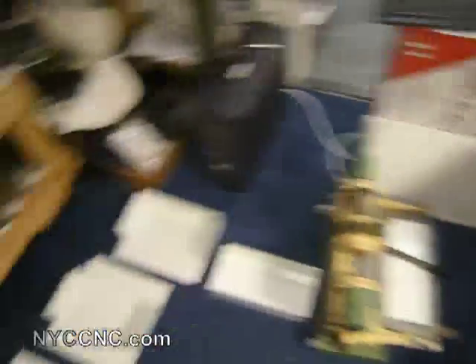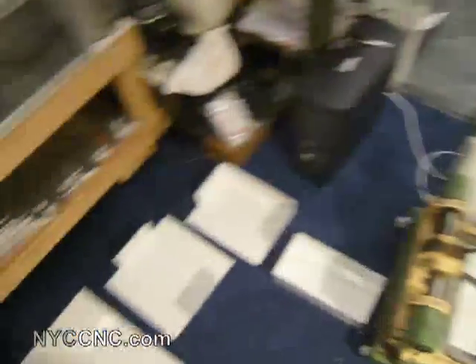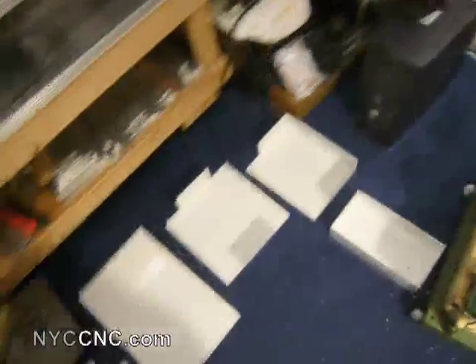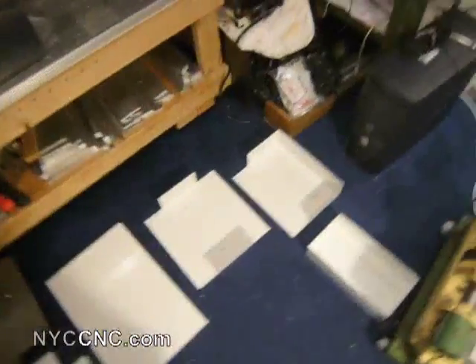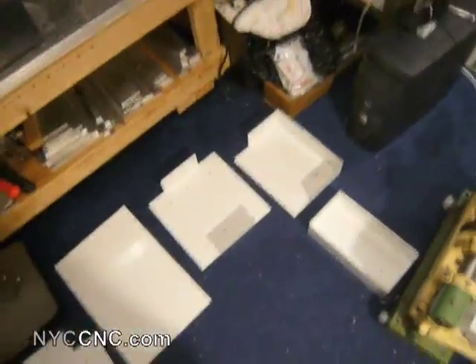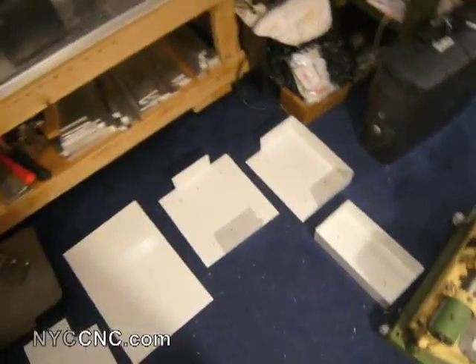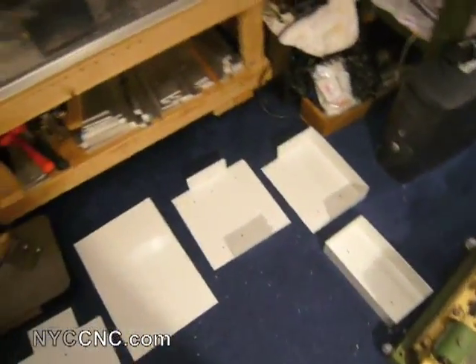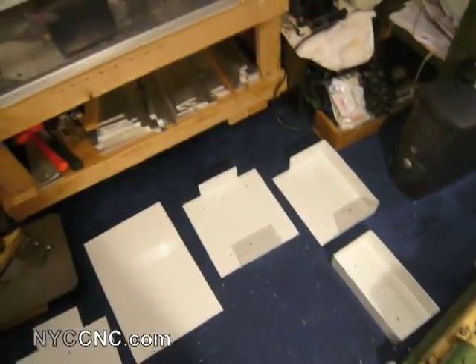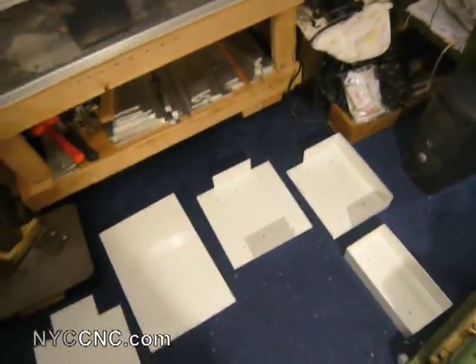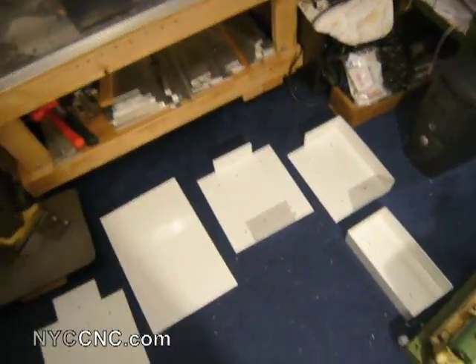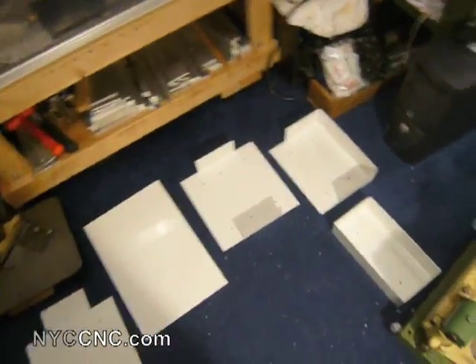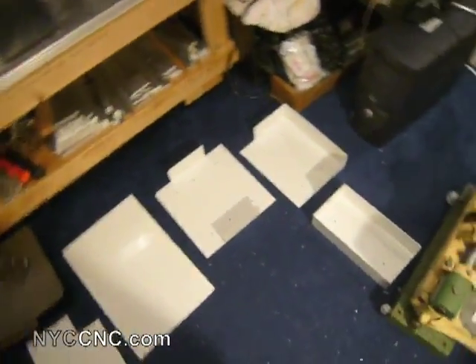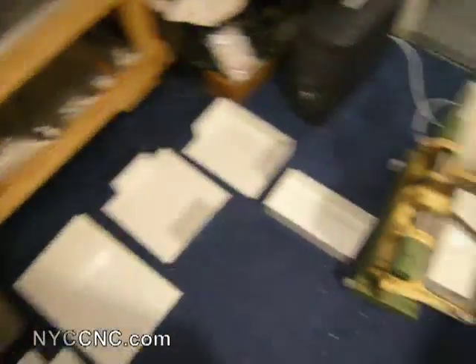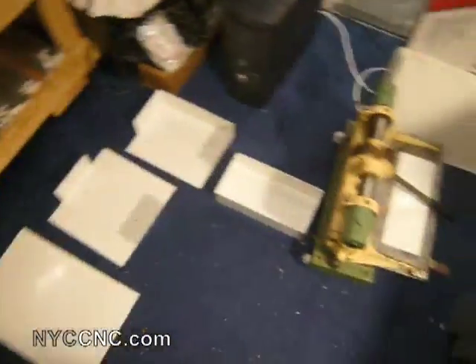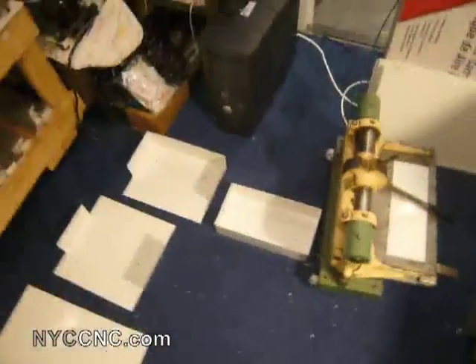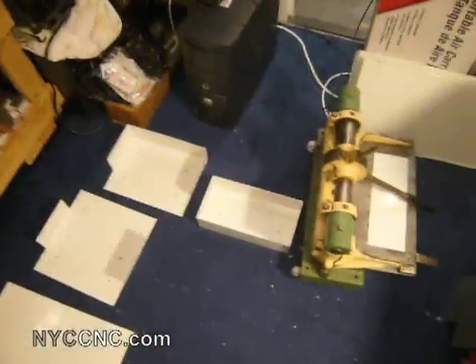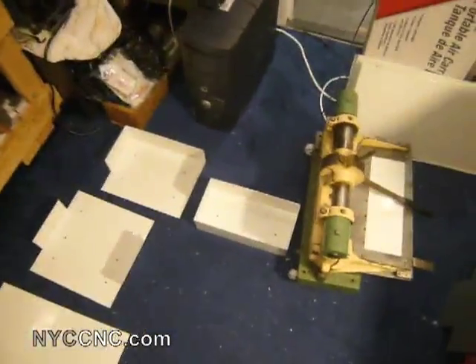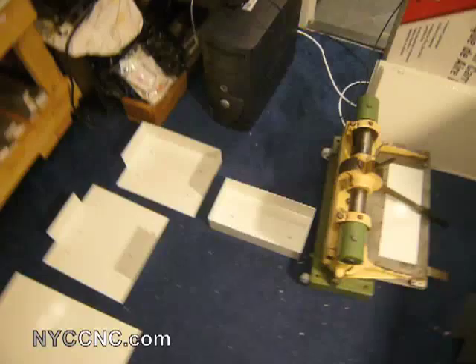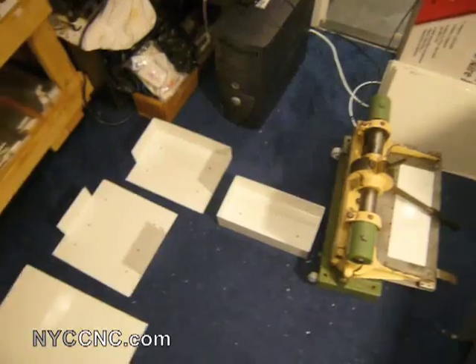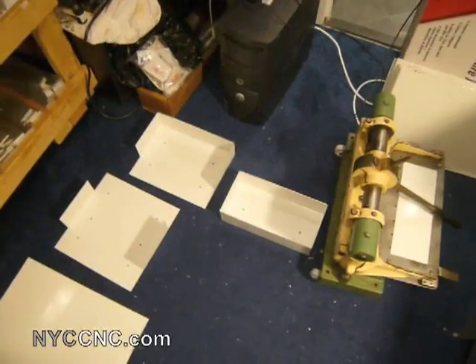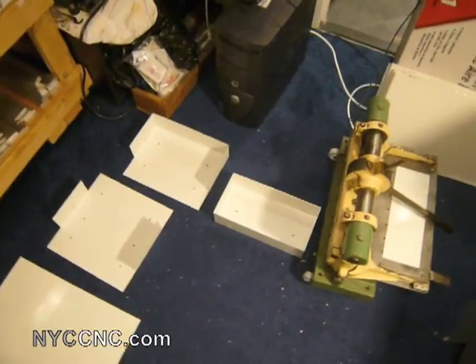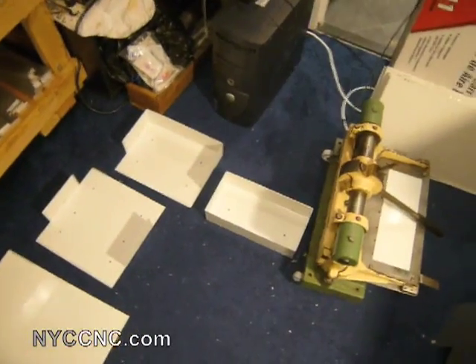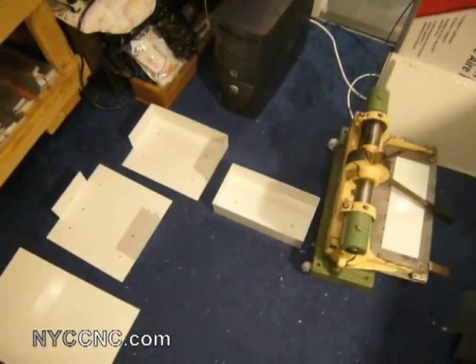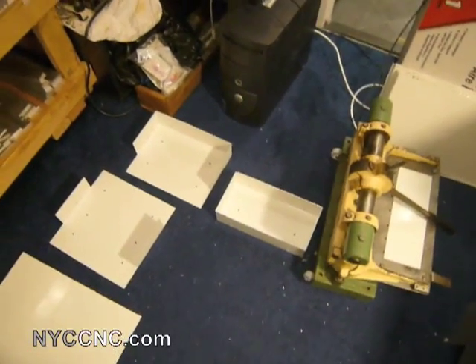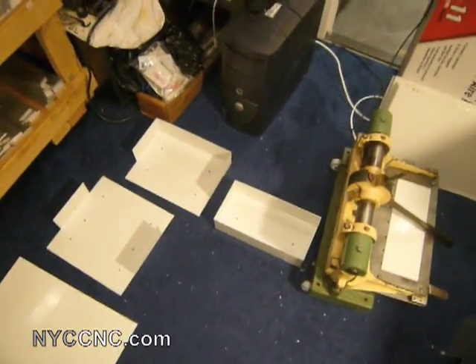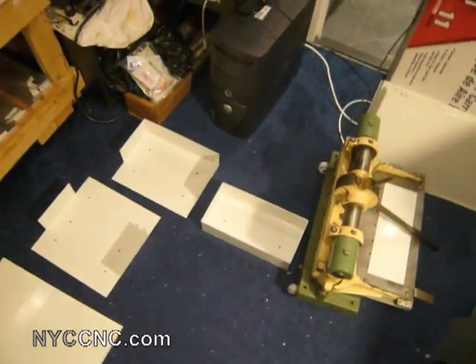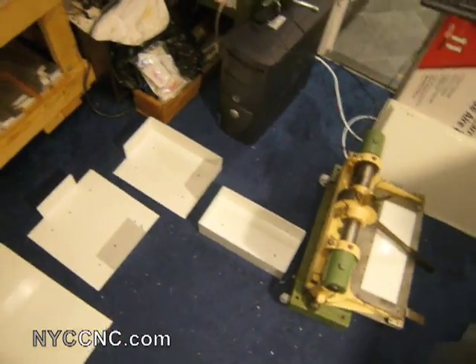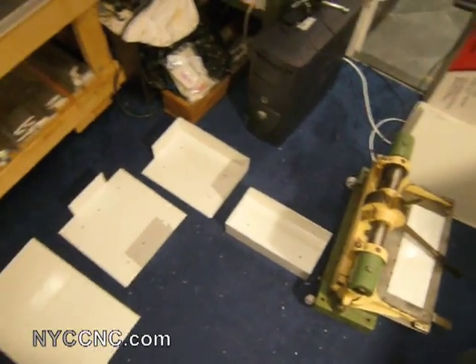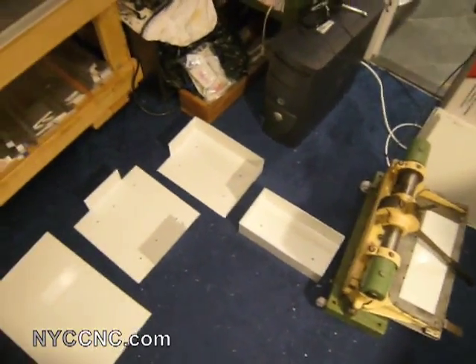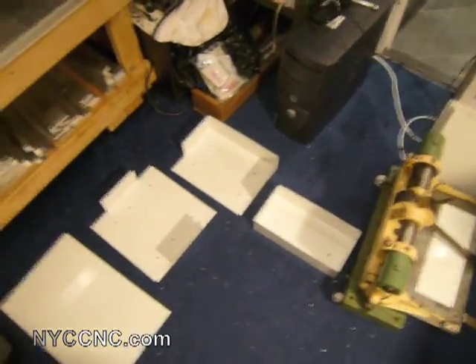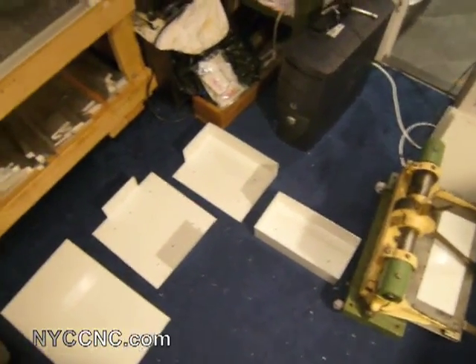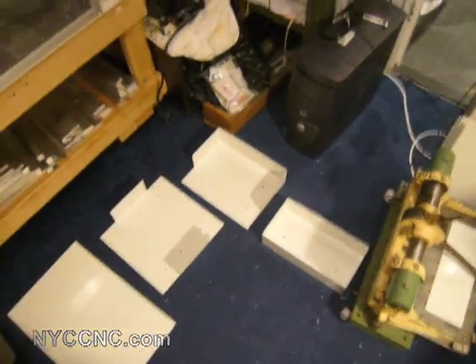I'll show you more about the project as it comes together. It's going to be a series of these boxes. That's it for now — thanks everyone.